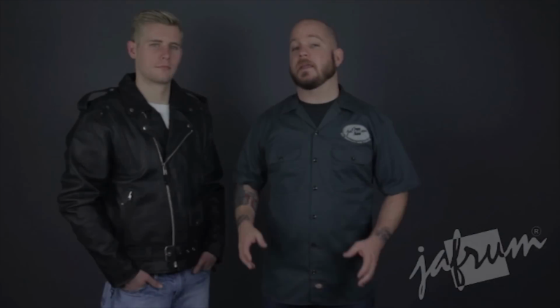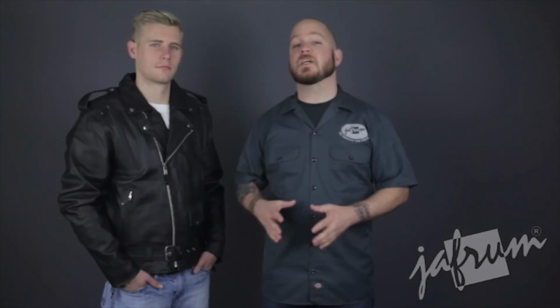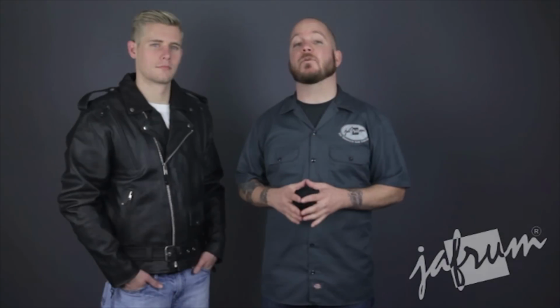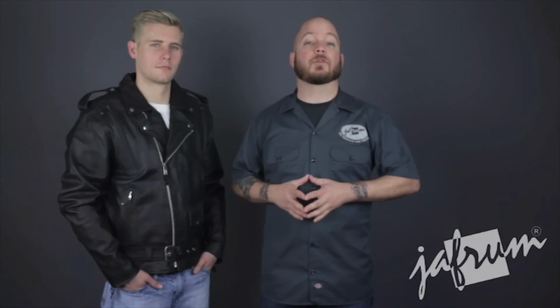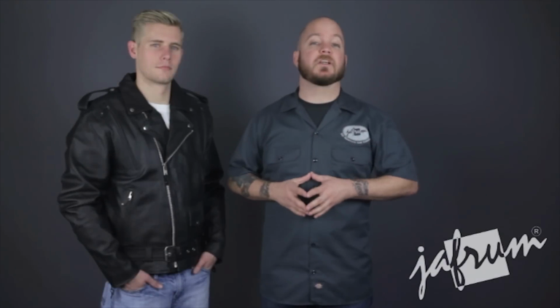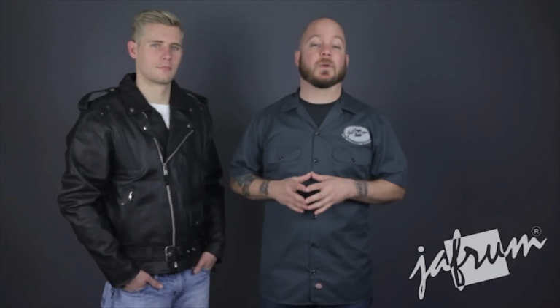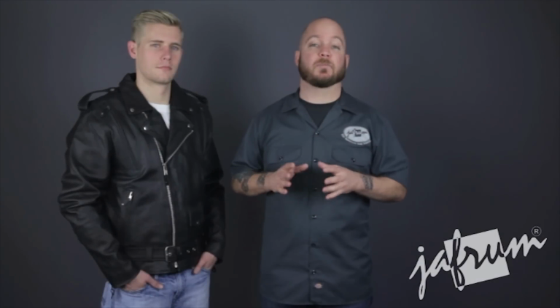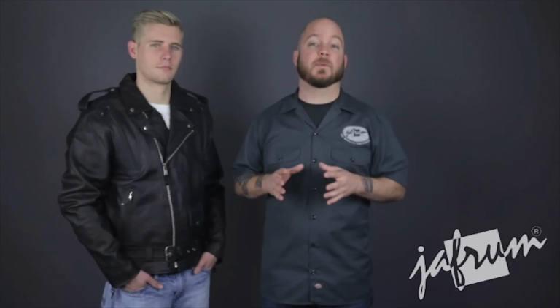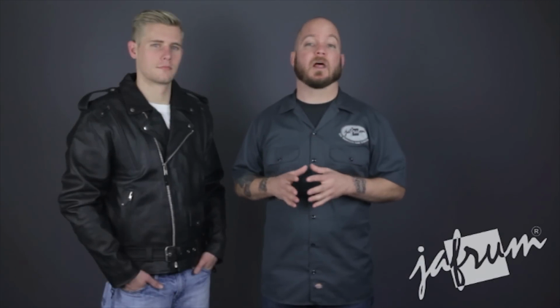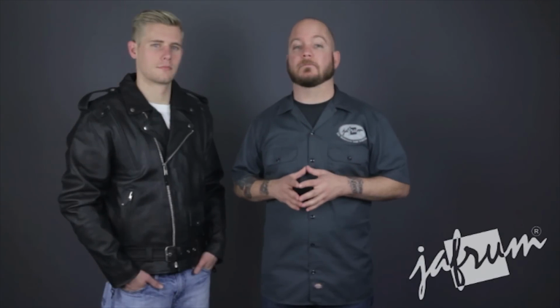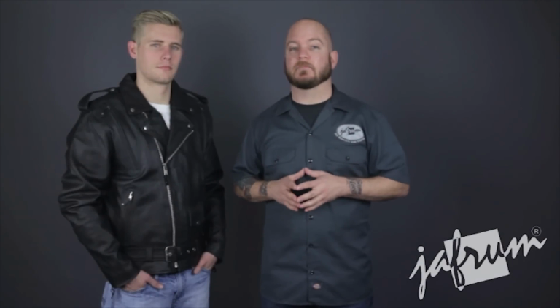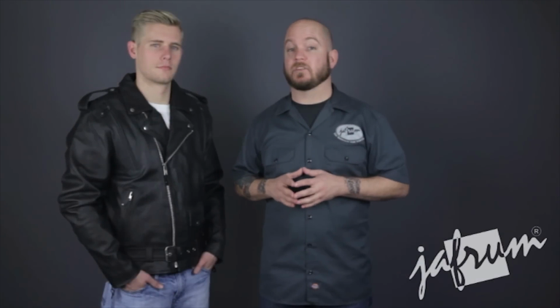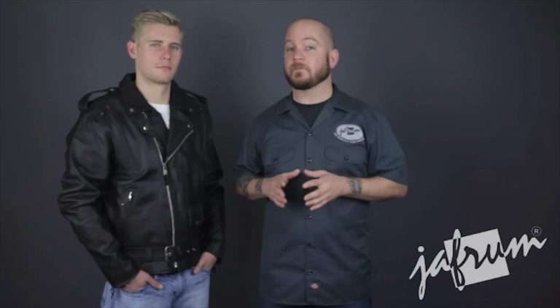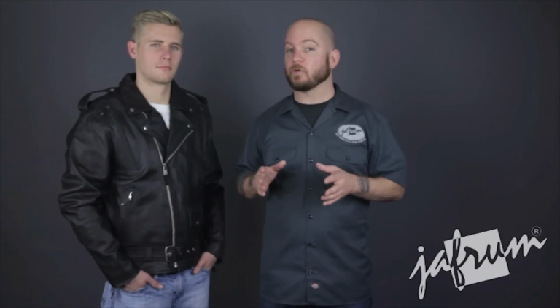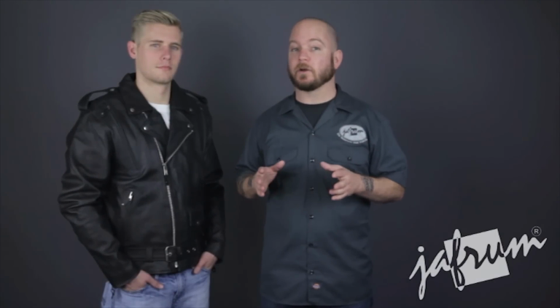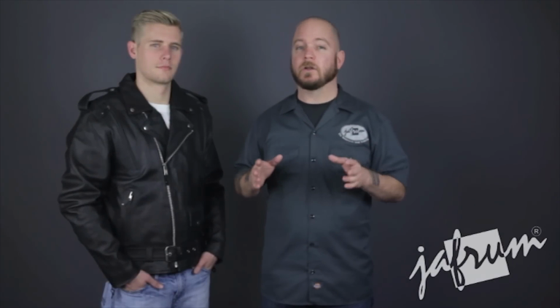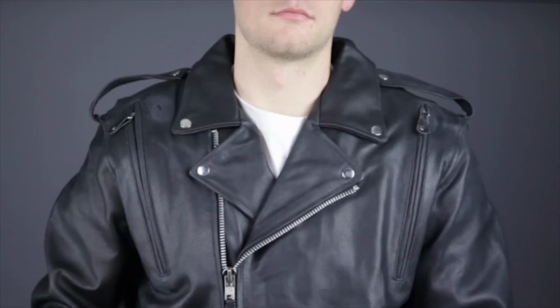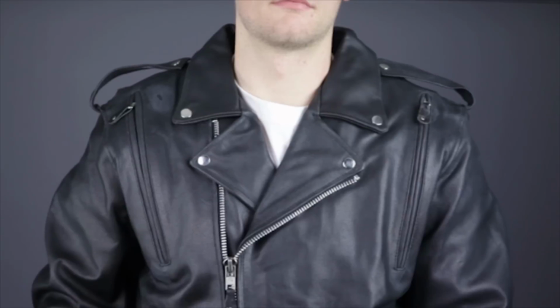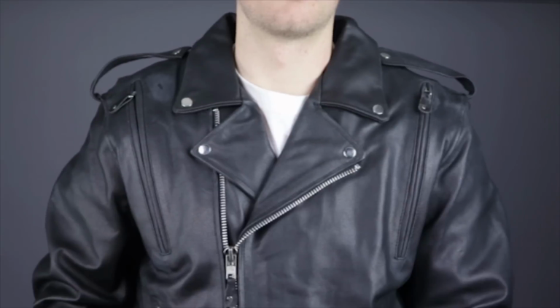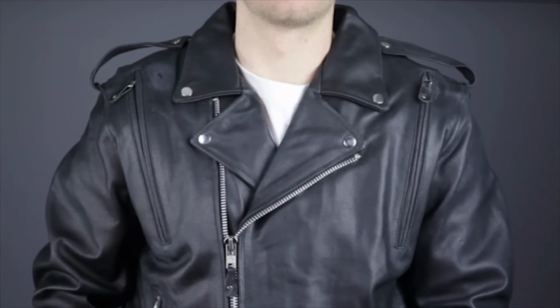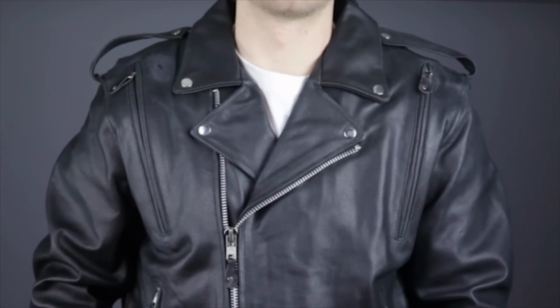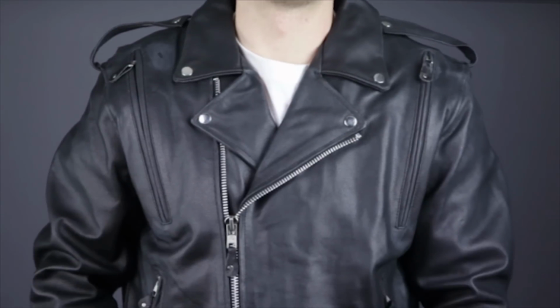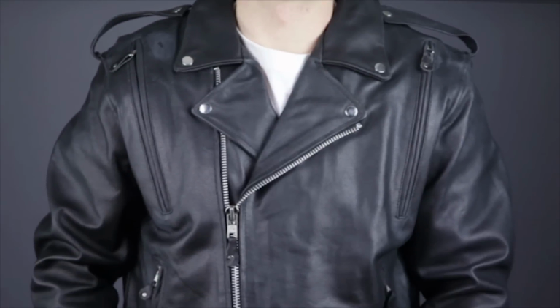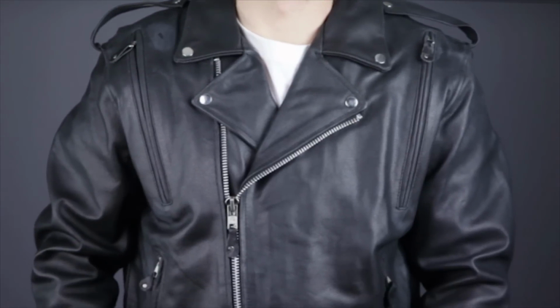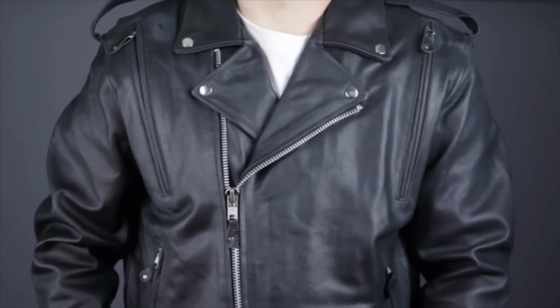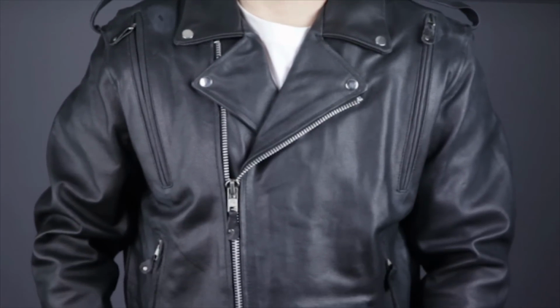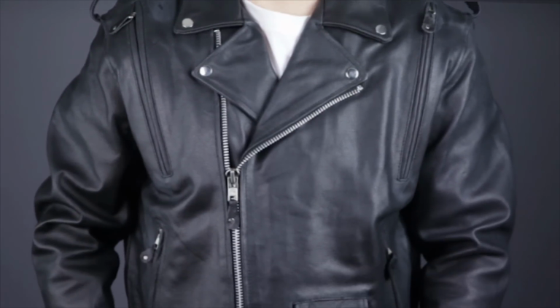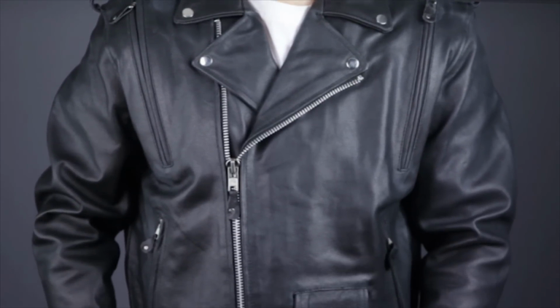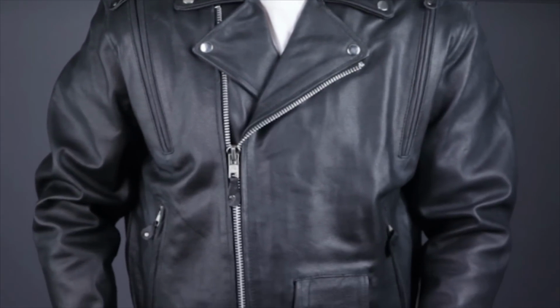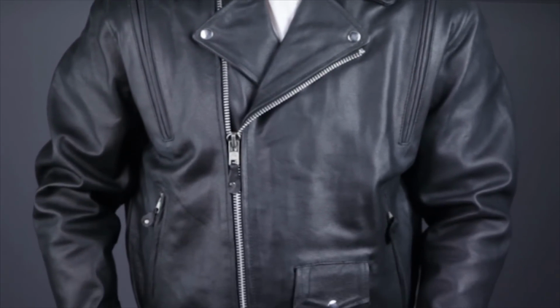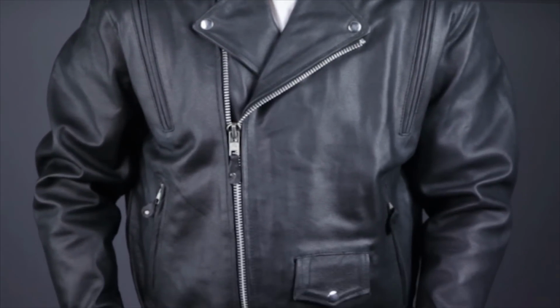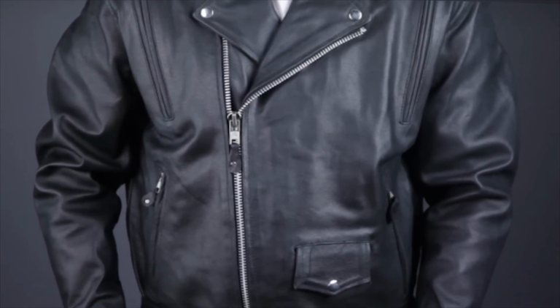The MJ403 is made of premium leather, and designed for the rider who values protection and wears their leathers well into the warmer weather months.